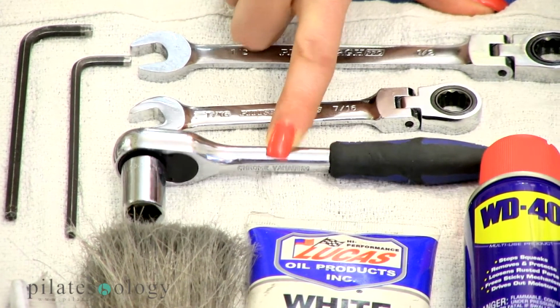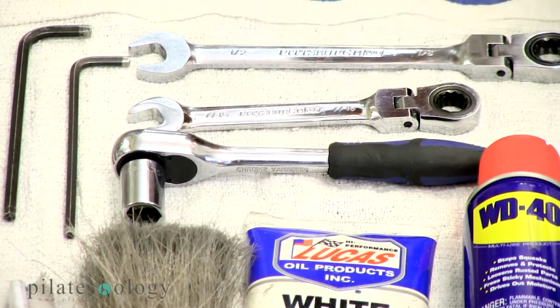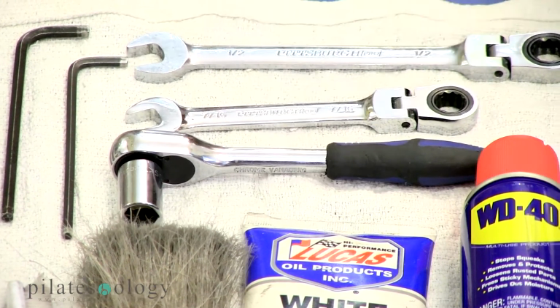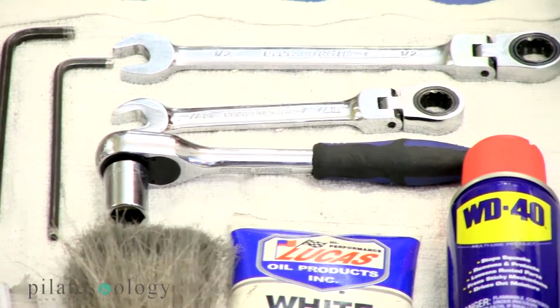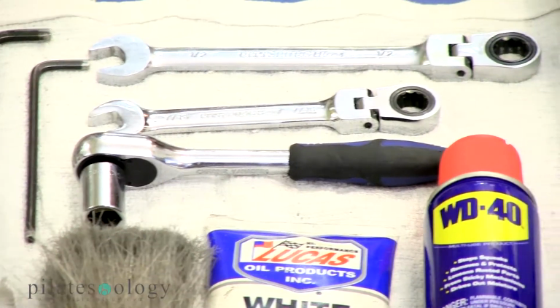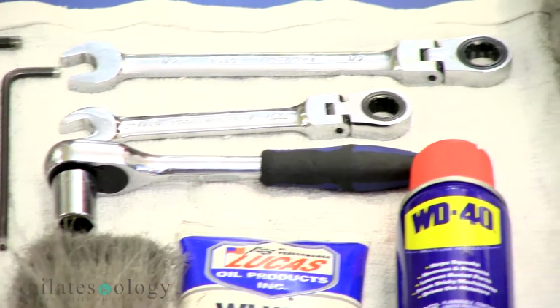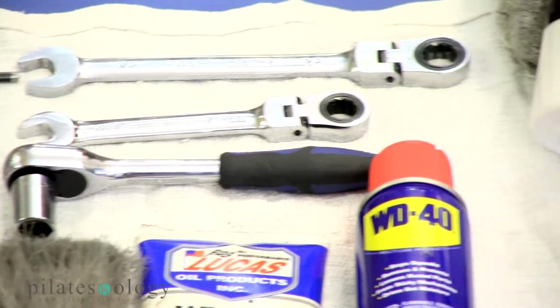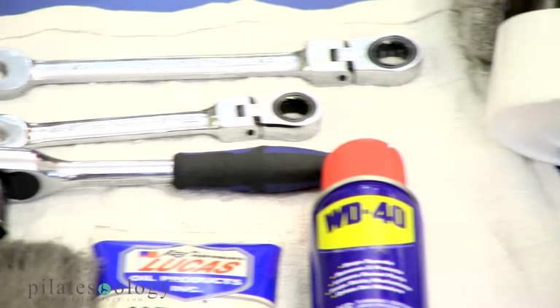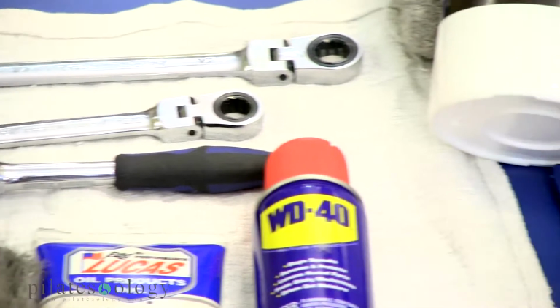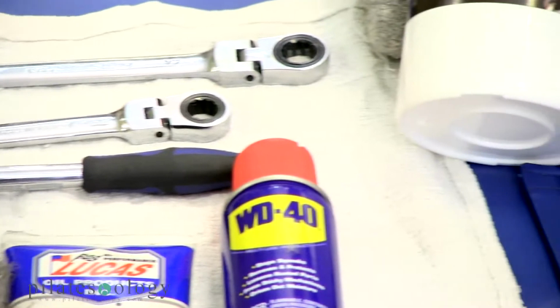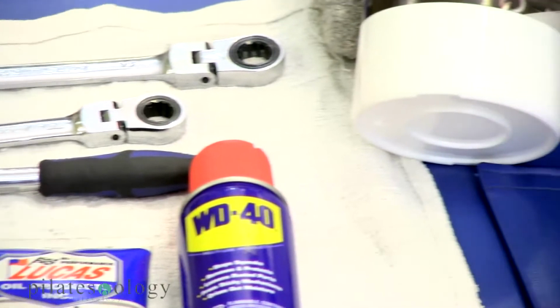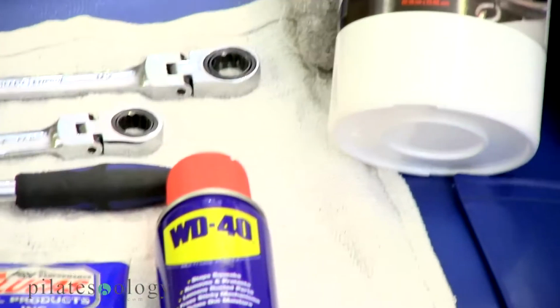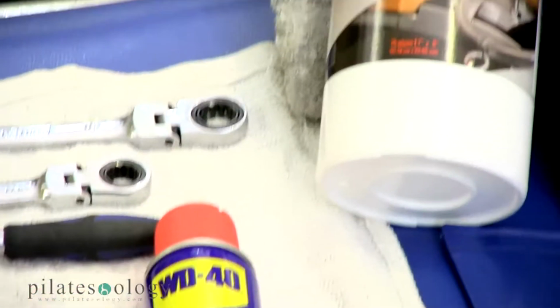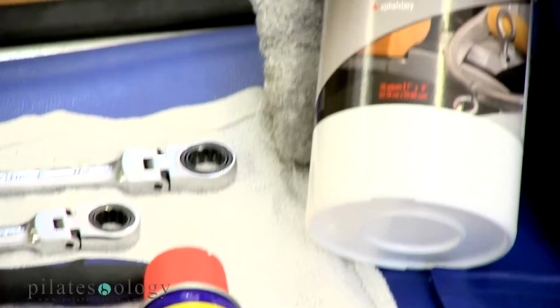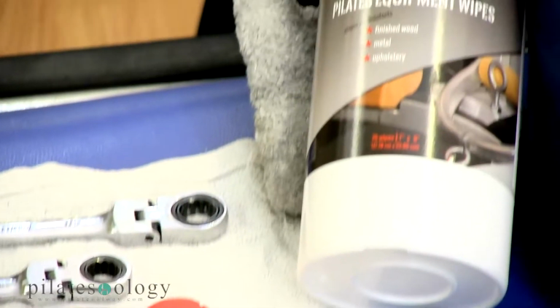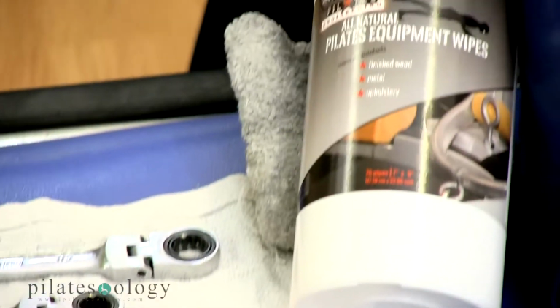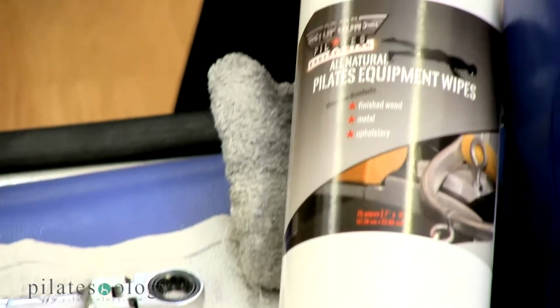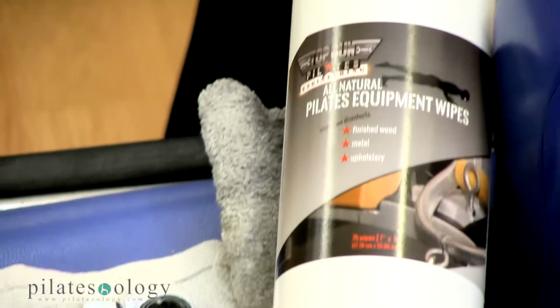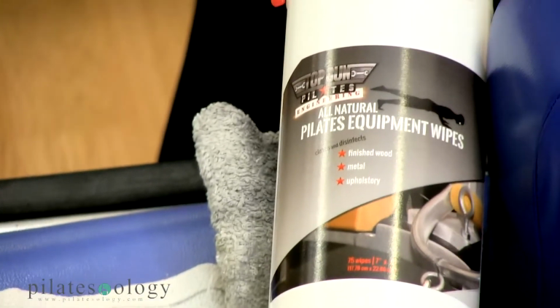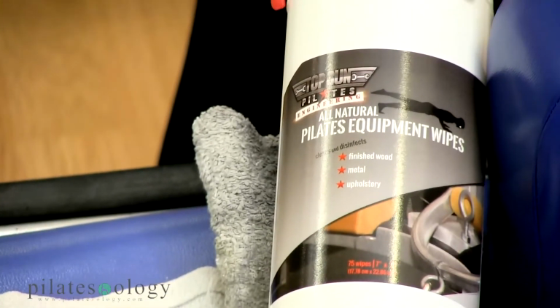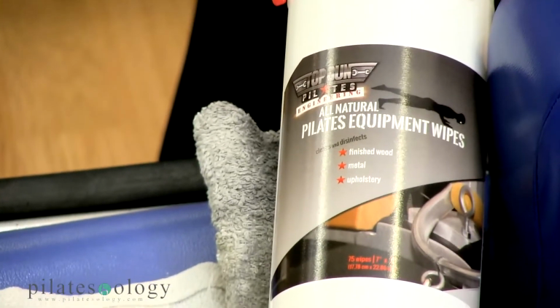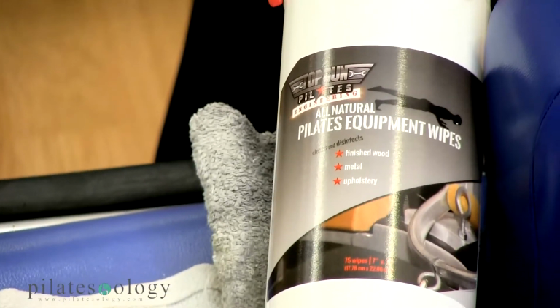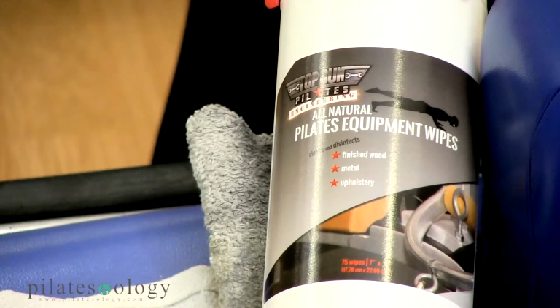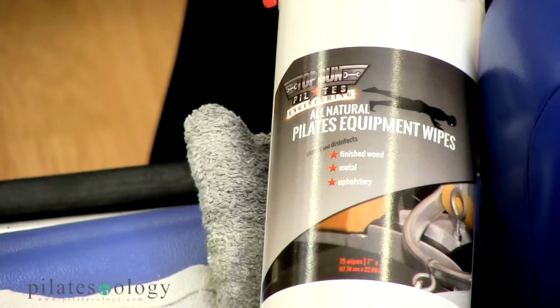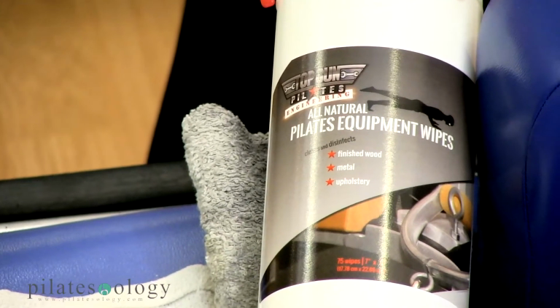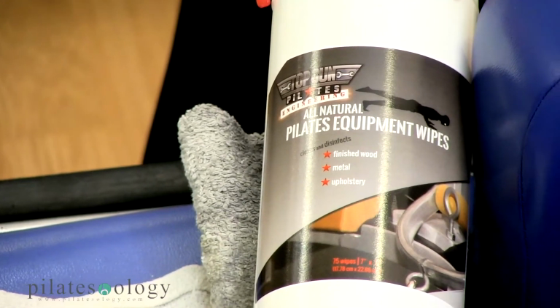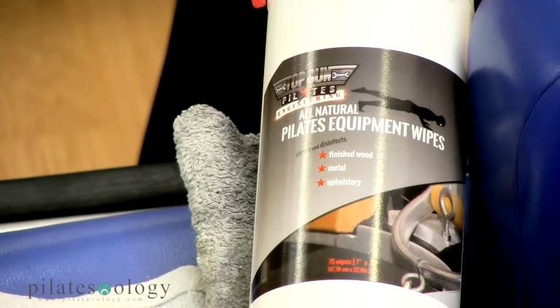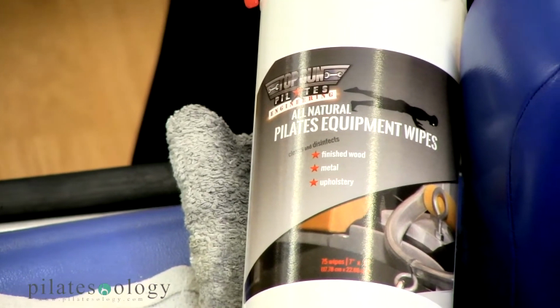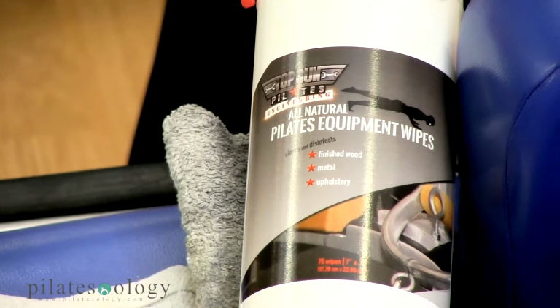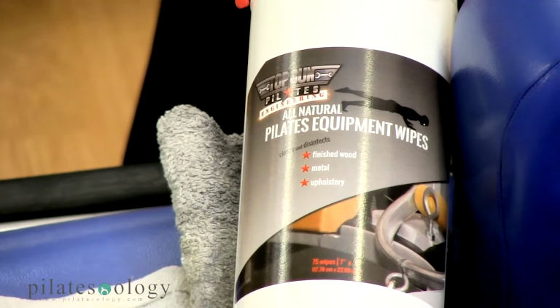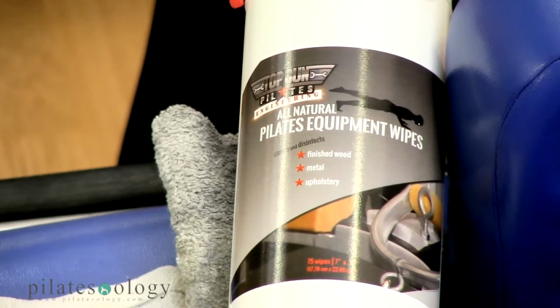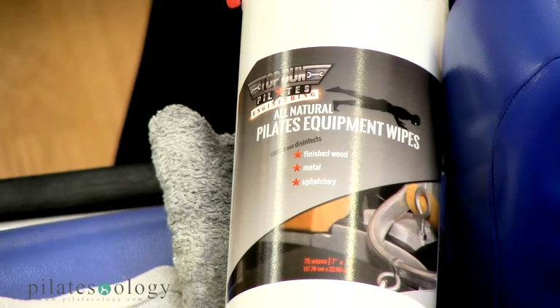We have equipment cleaning wipes. These are all natural, made with vinegar, lavender, and water.